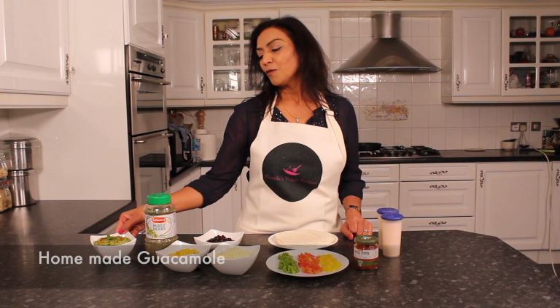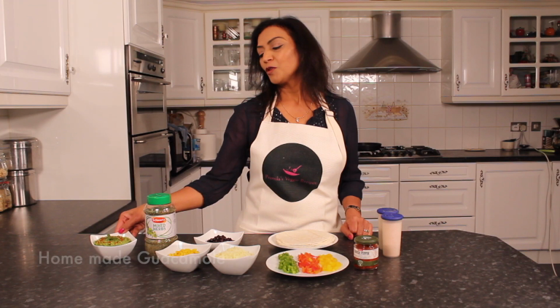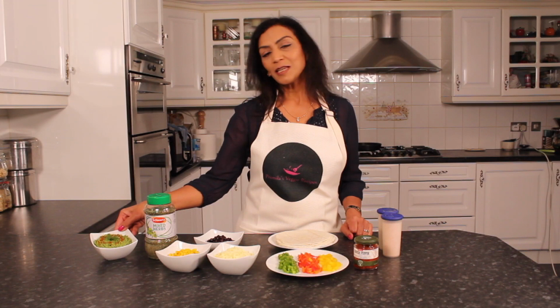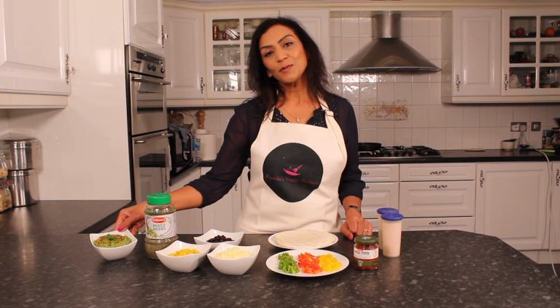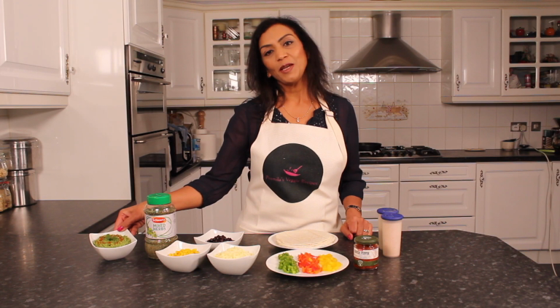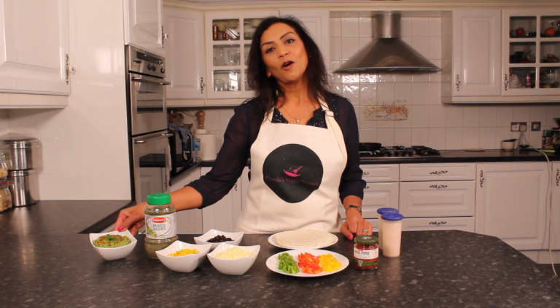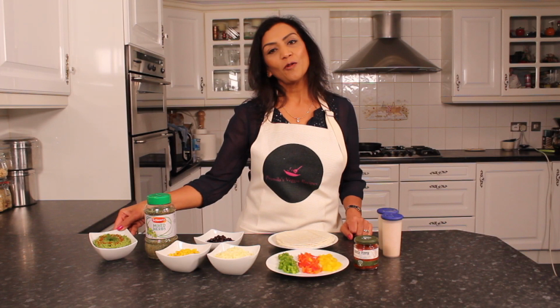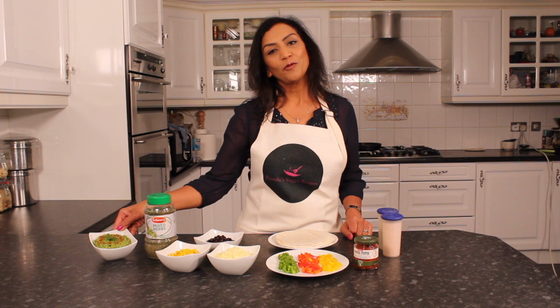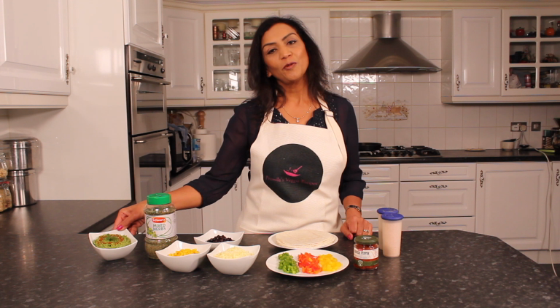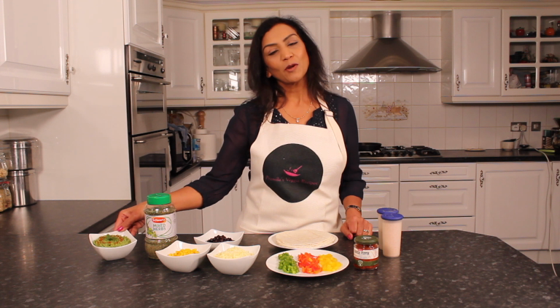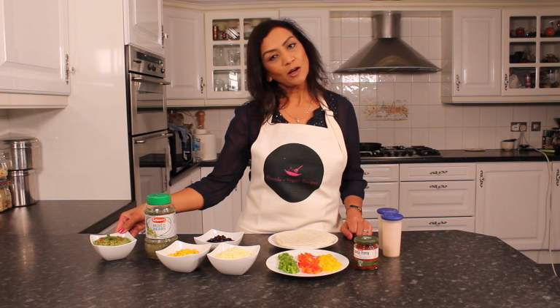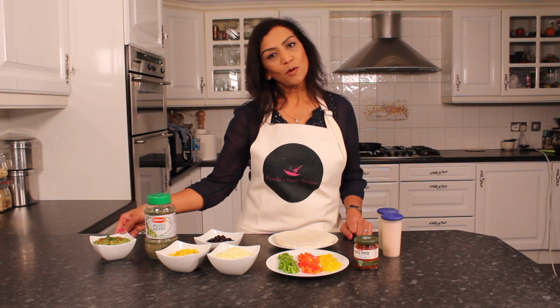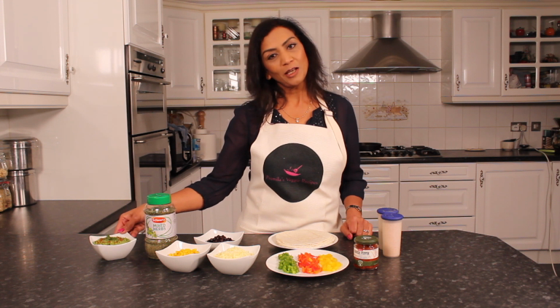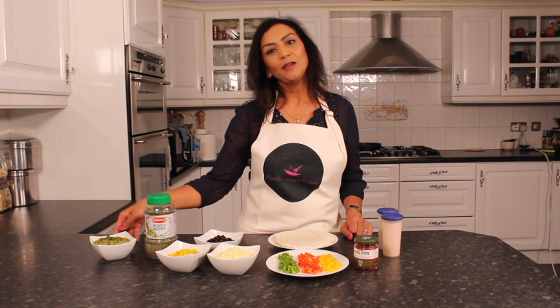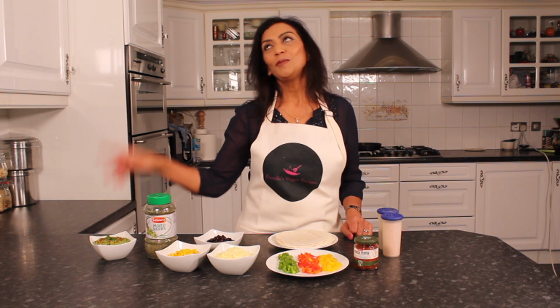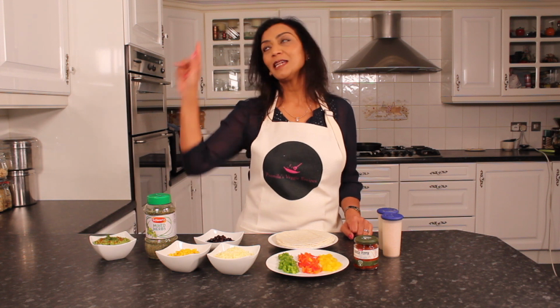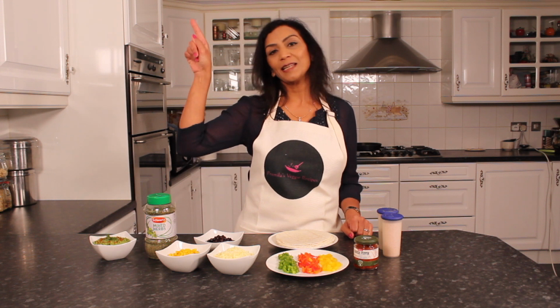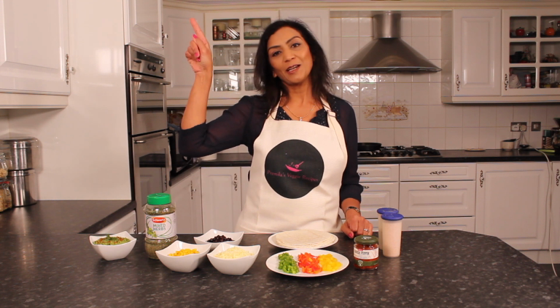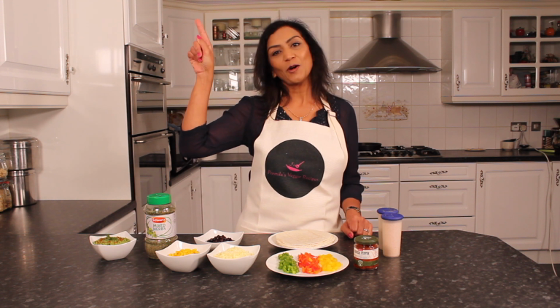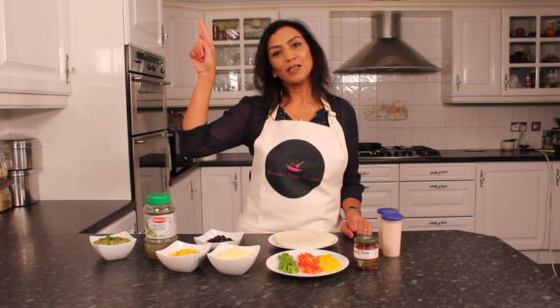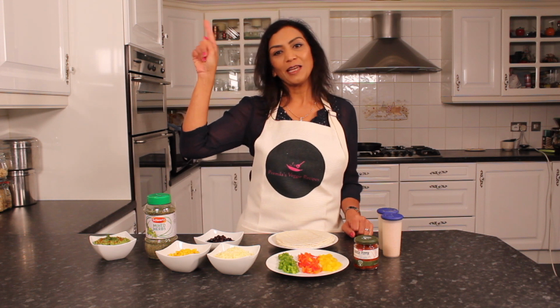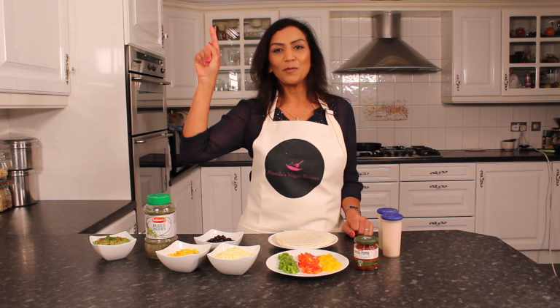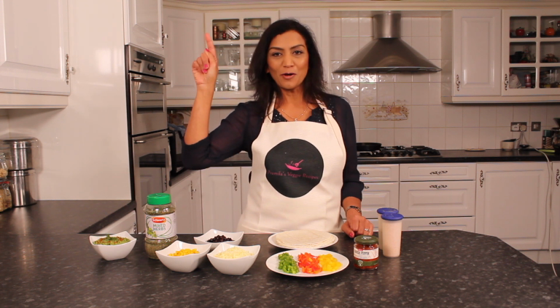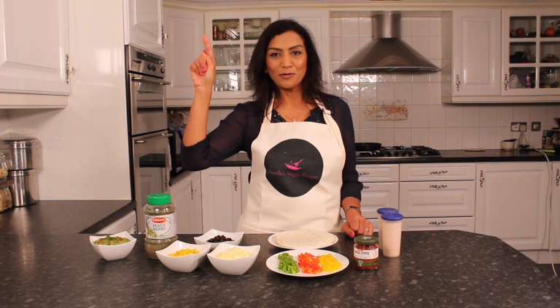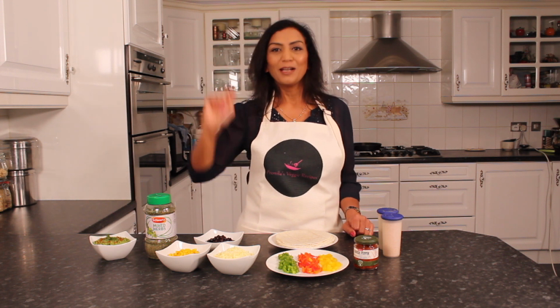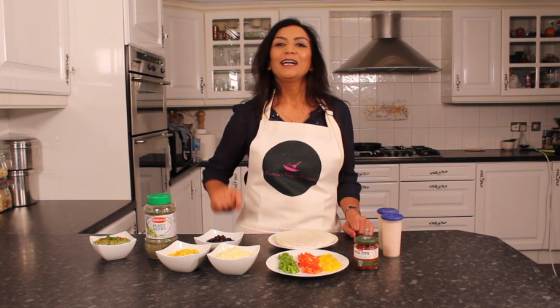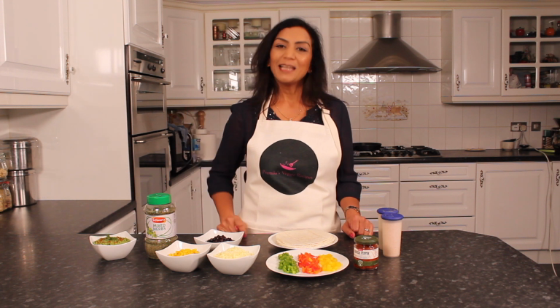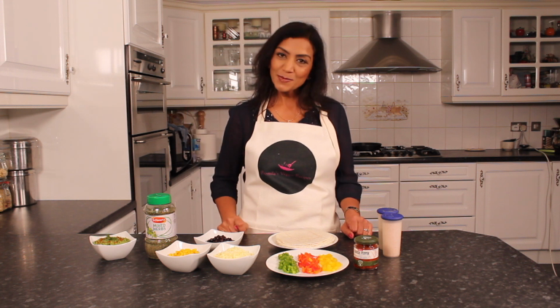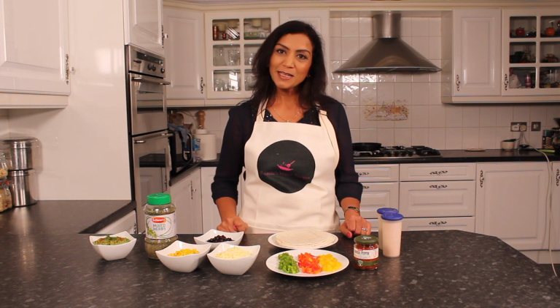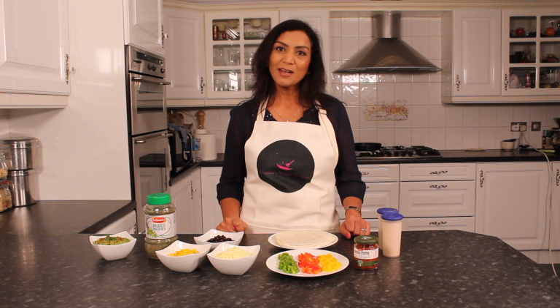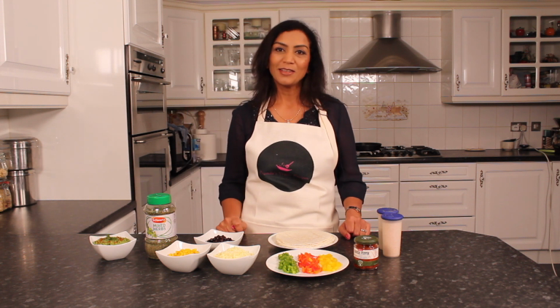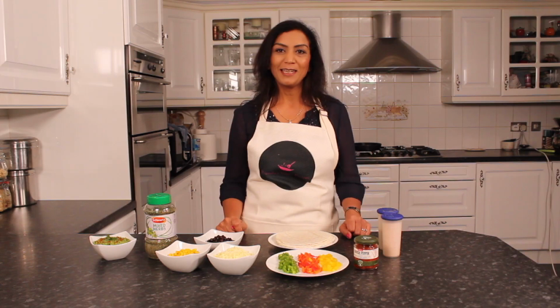For the recipe of my guacamole, please click on the link above. Let's make a start then.